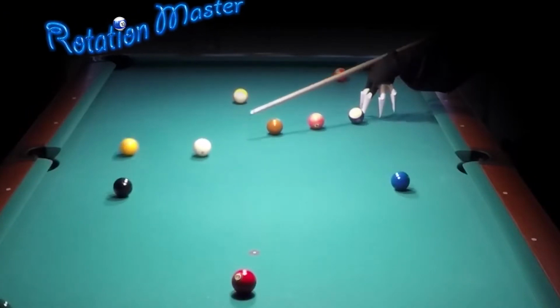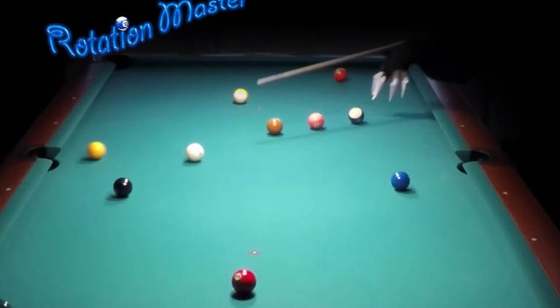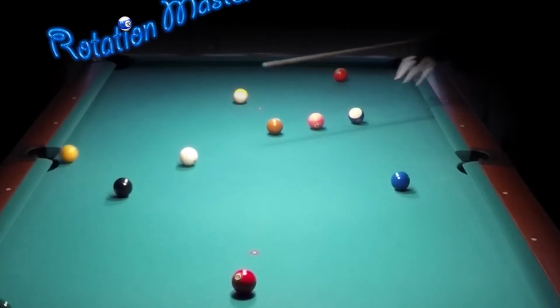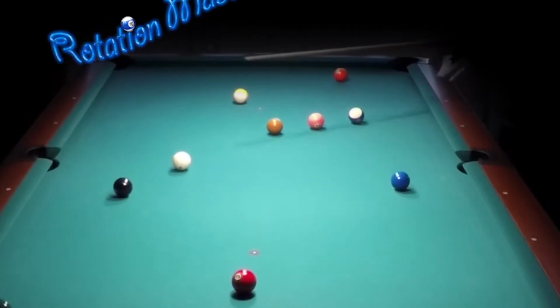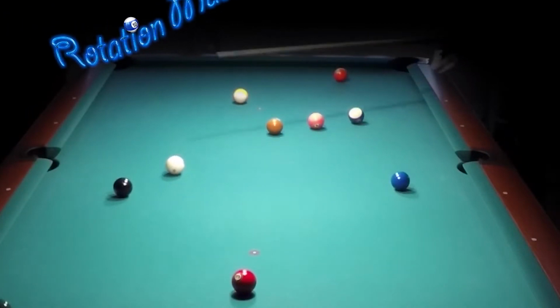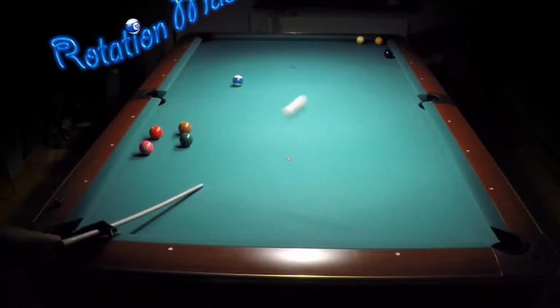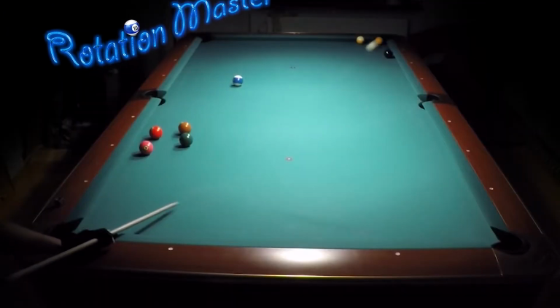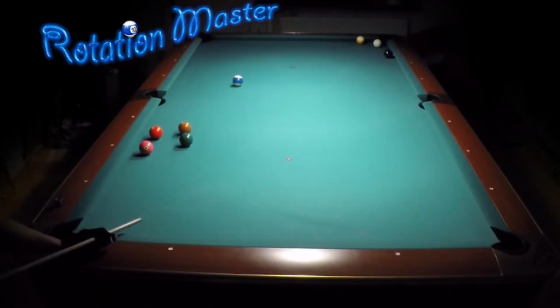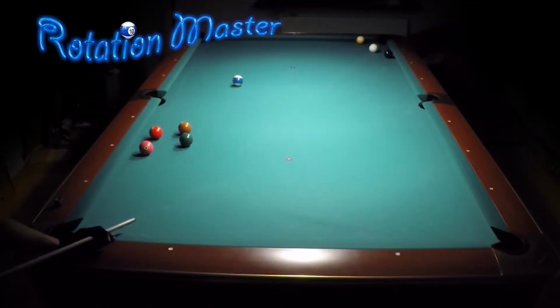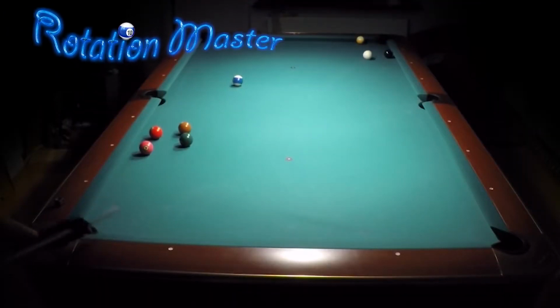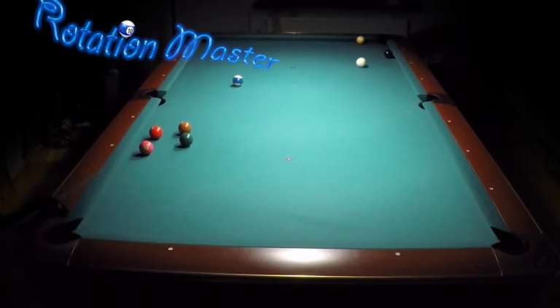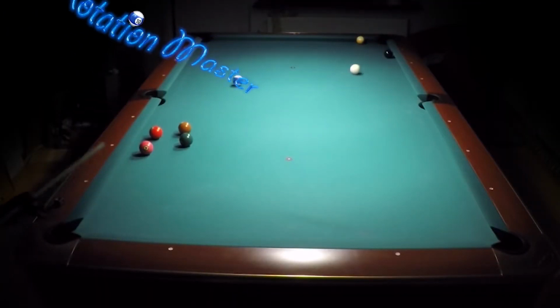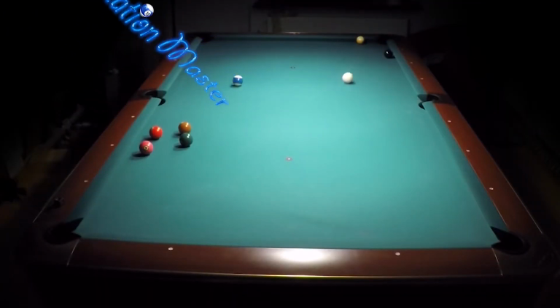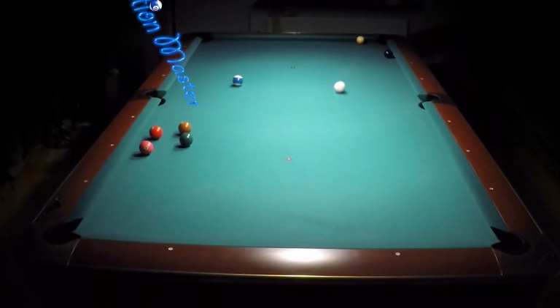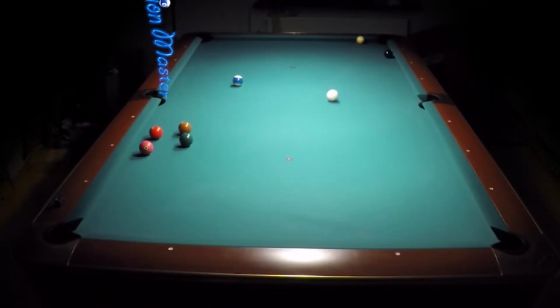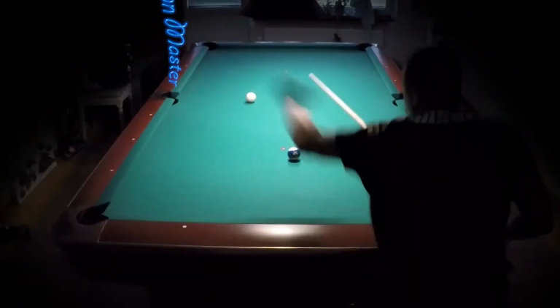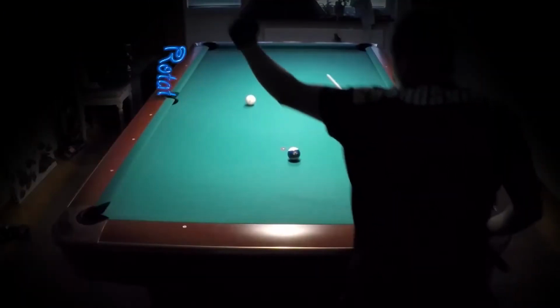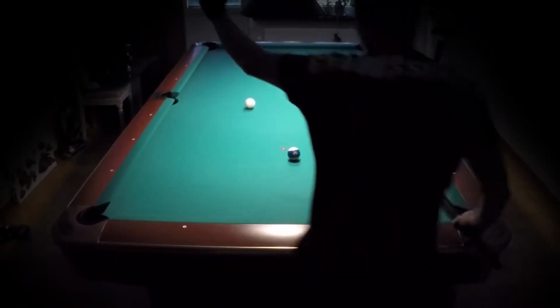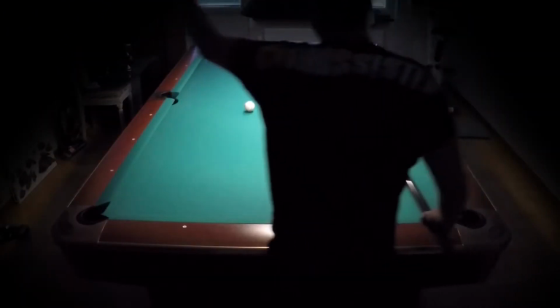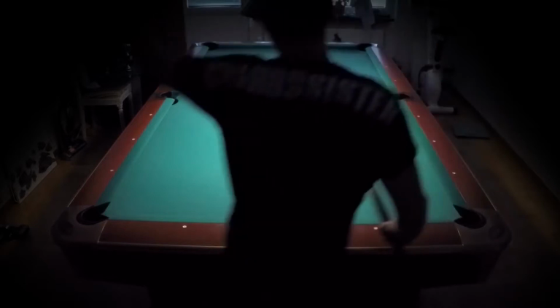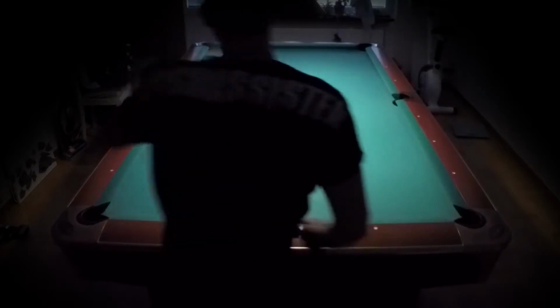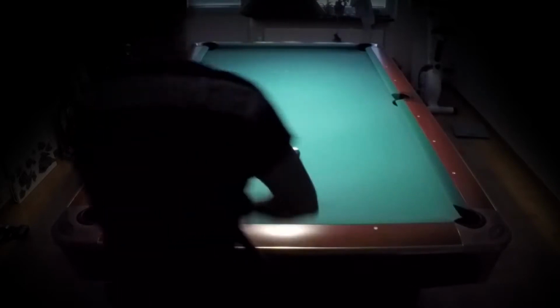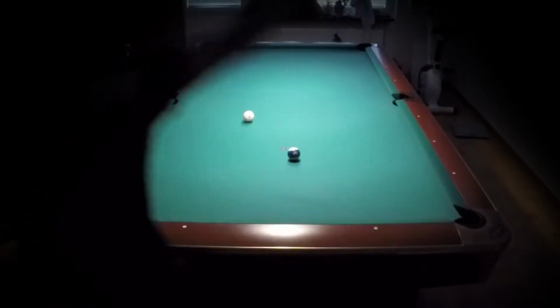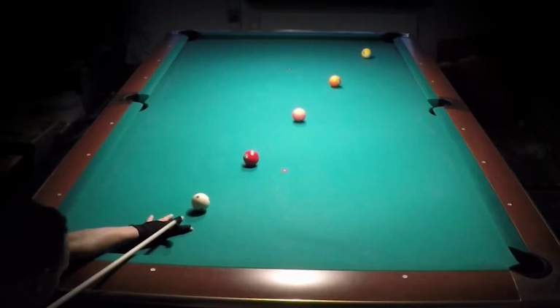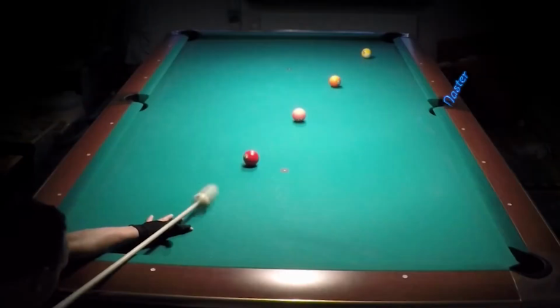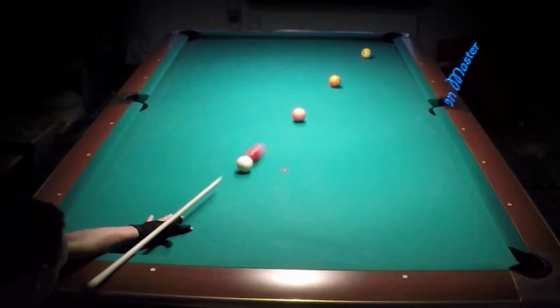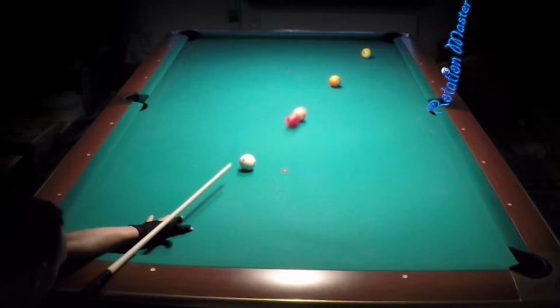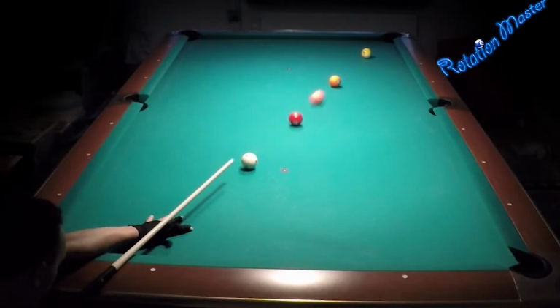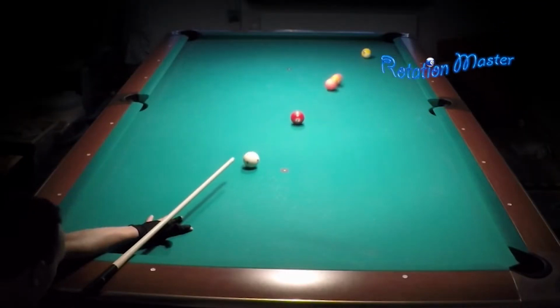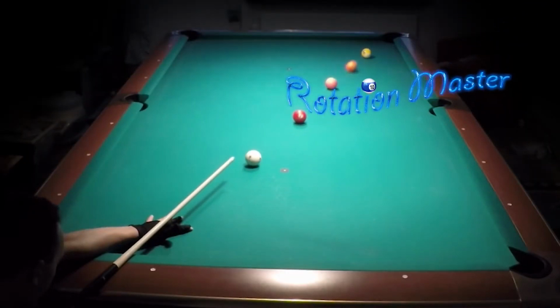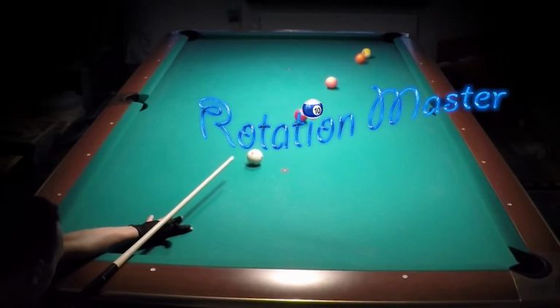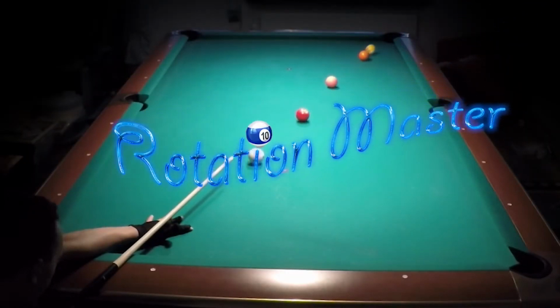Rotation master. There's nothing else in life than pool — play pool, play pool.